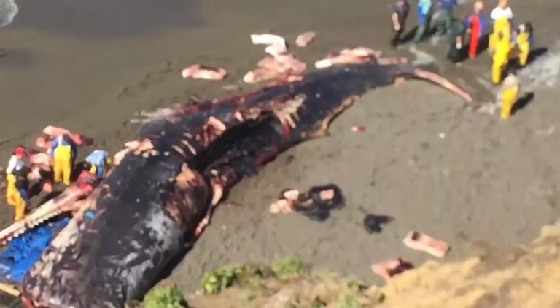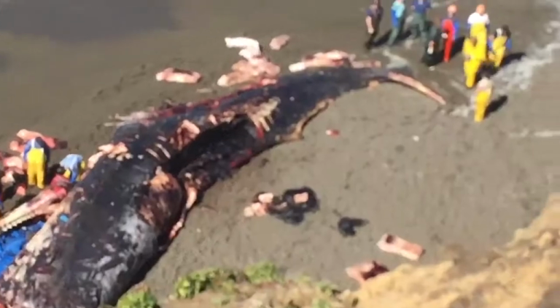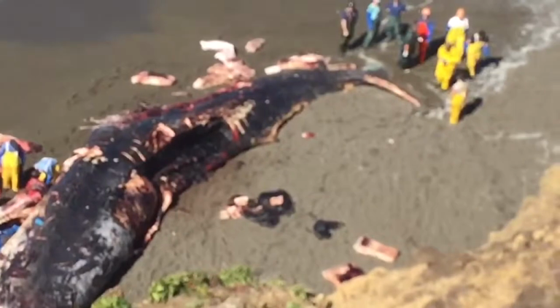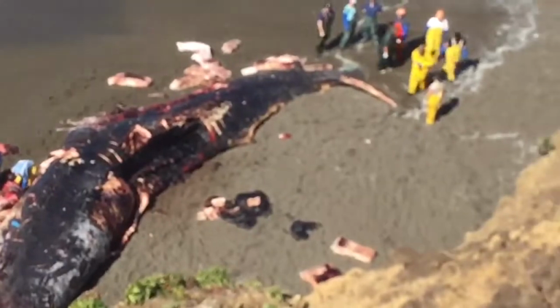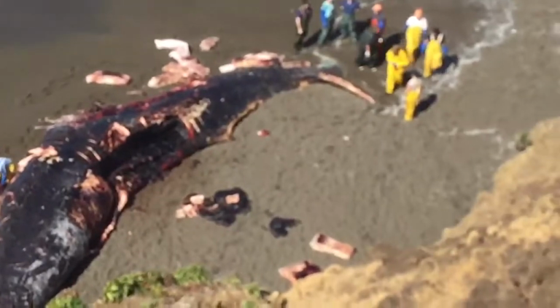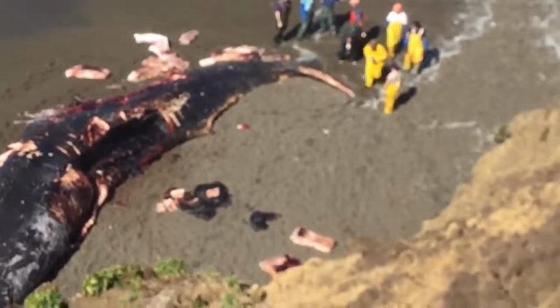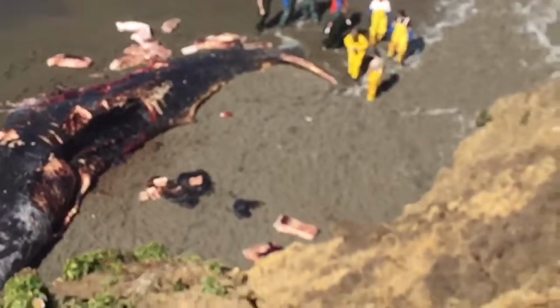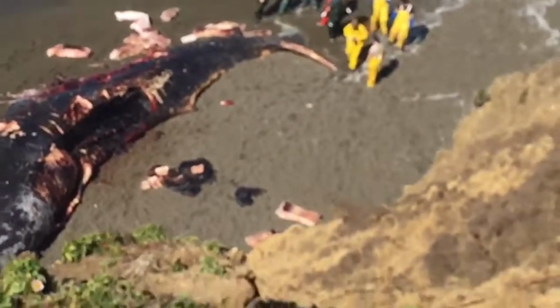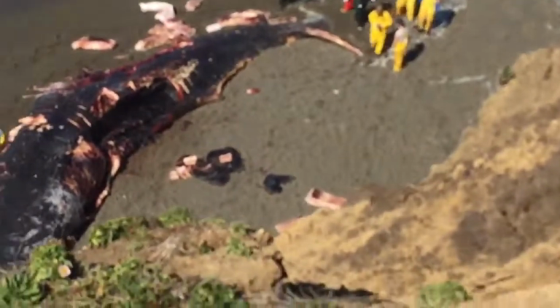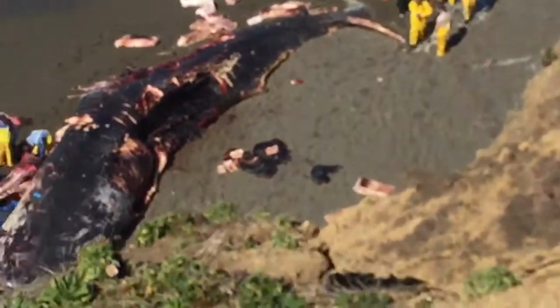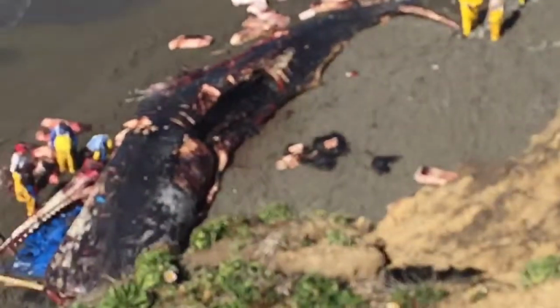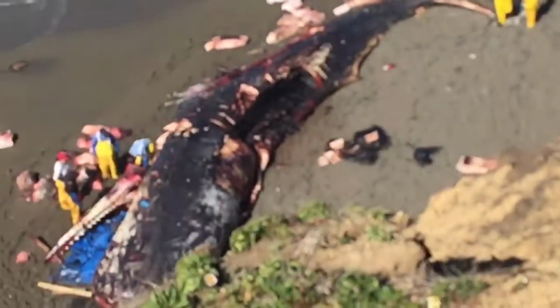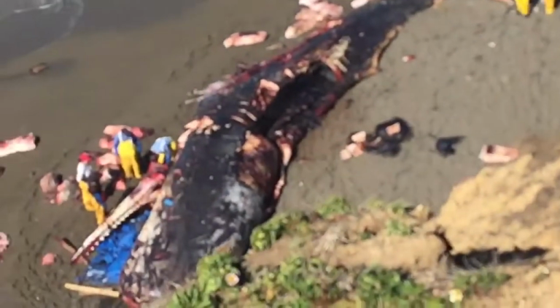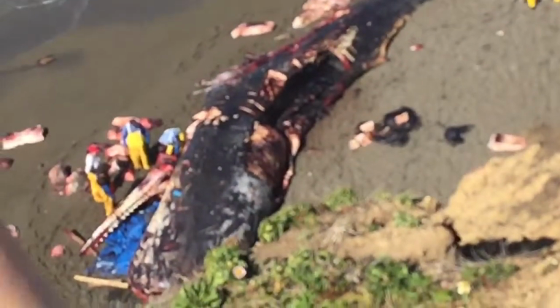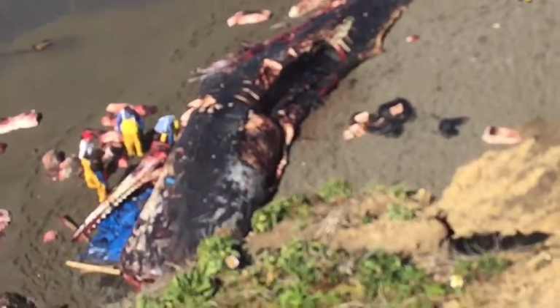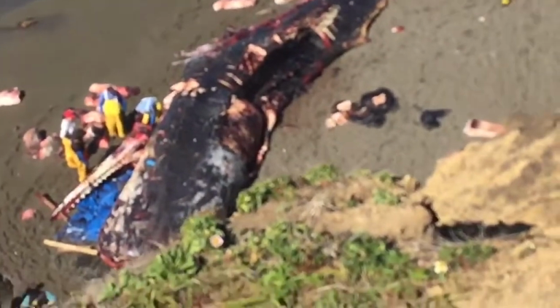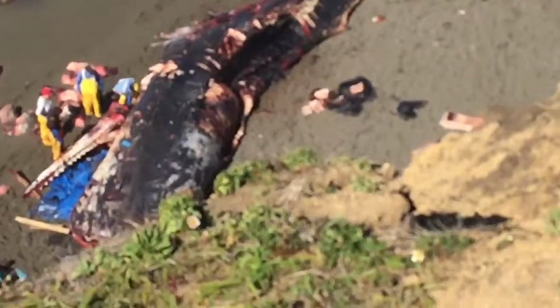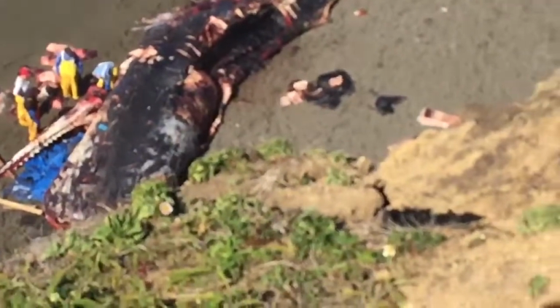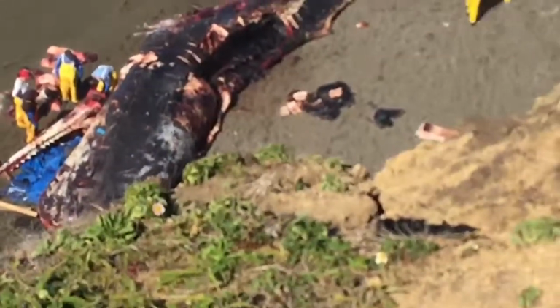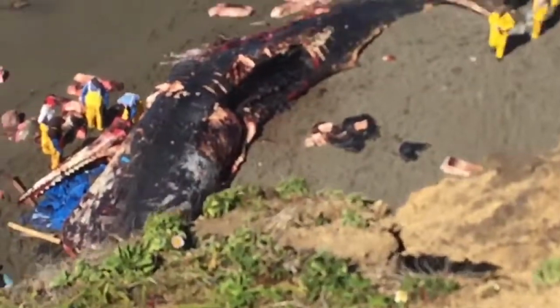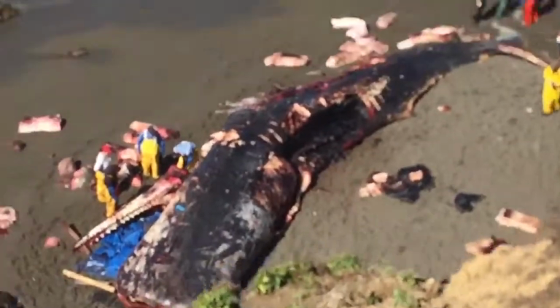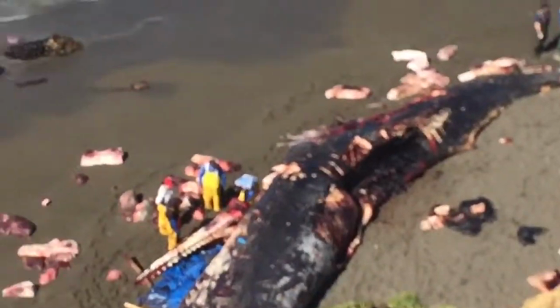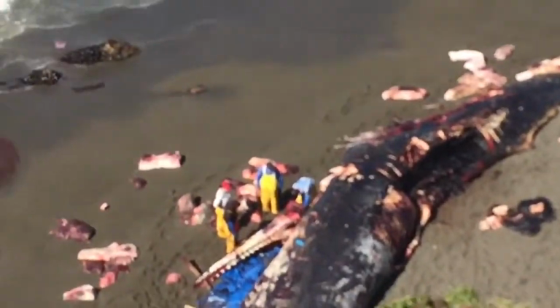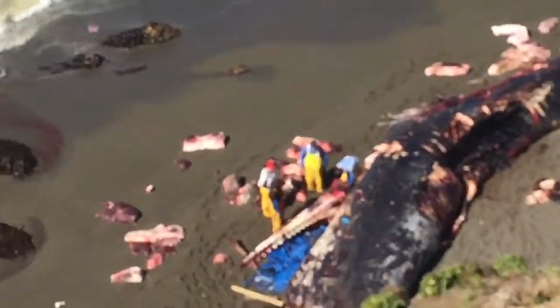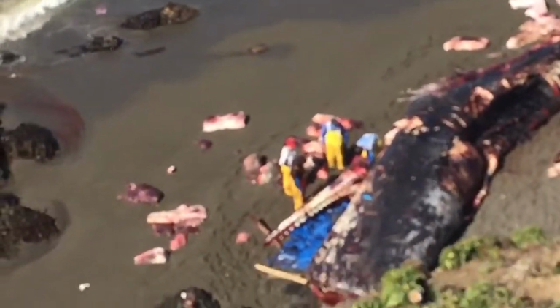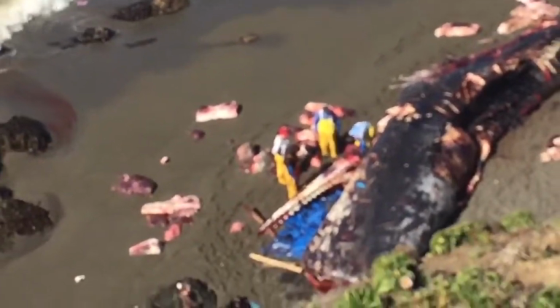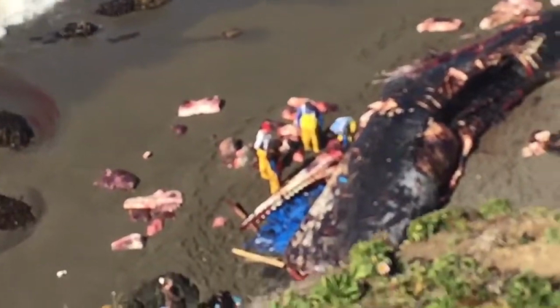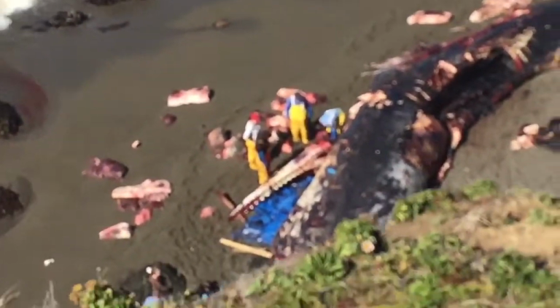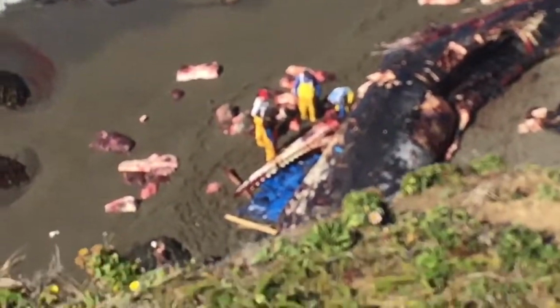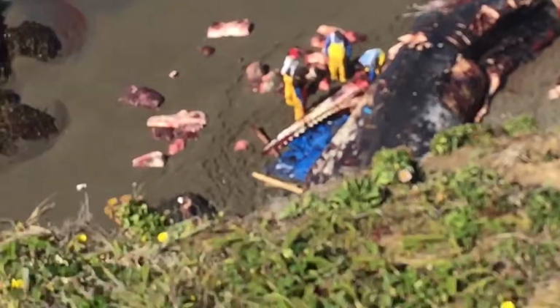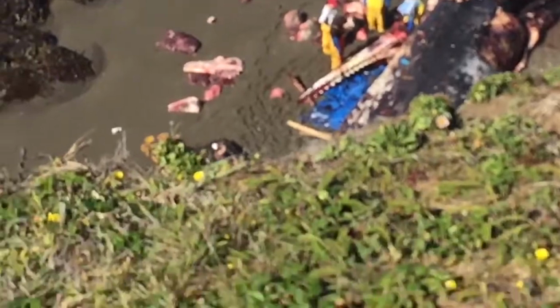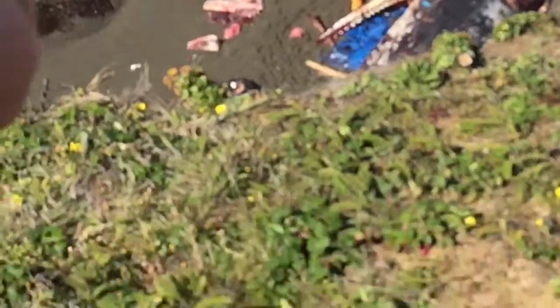And basically, they come out here to dissect the whale, which they are doing. Guys, everyone — pause the video.